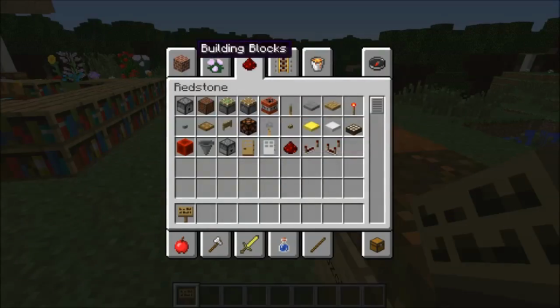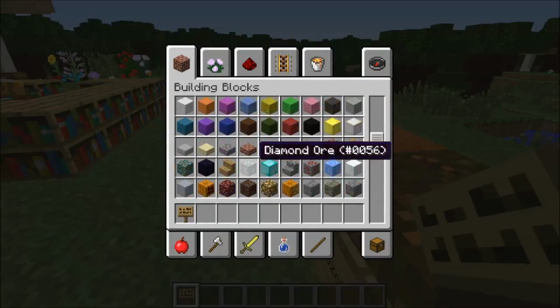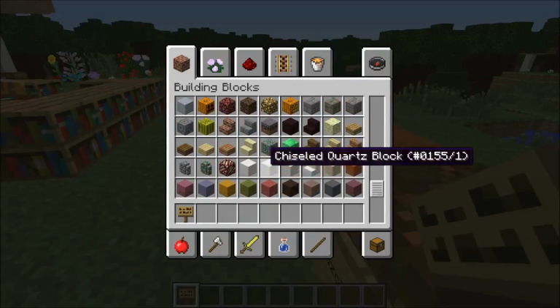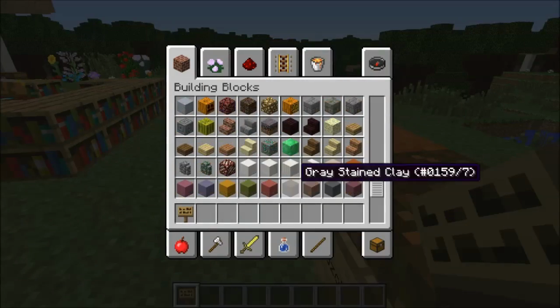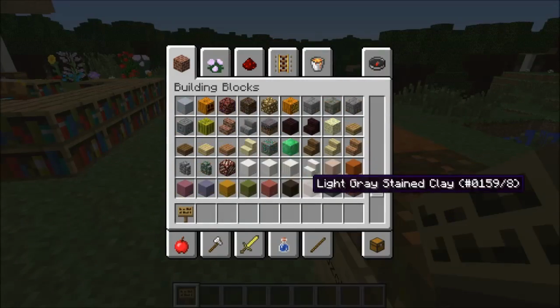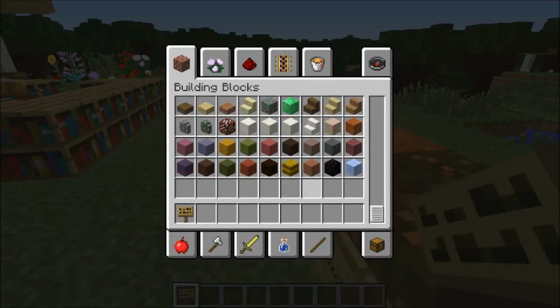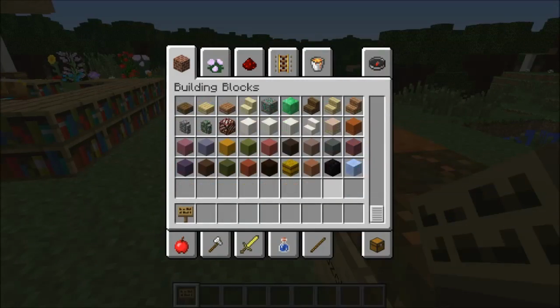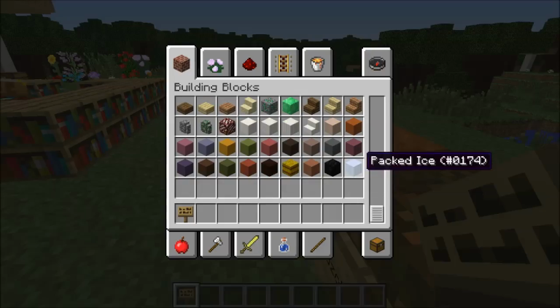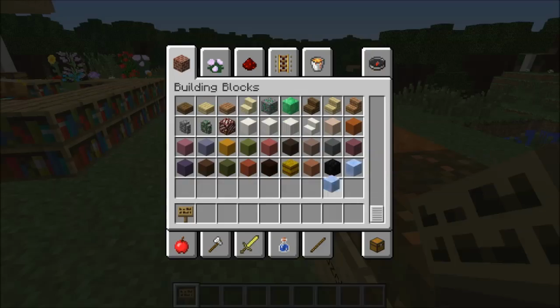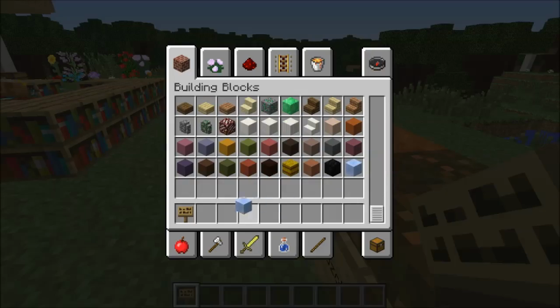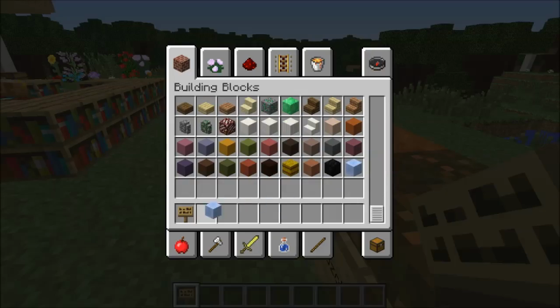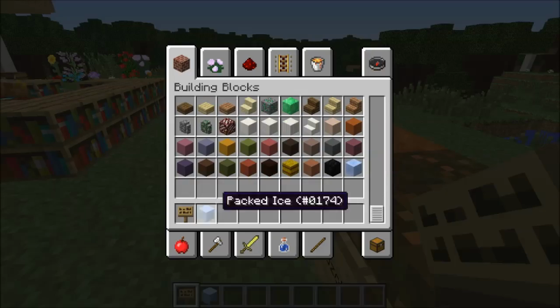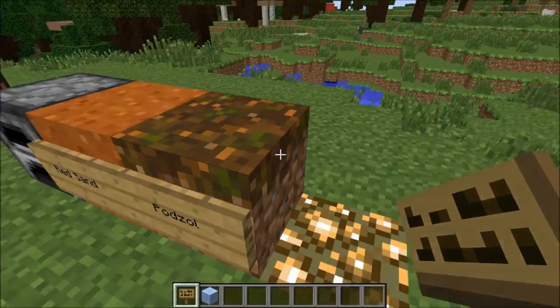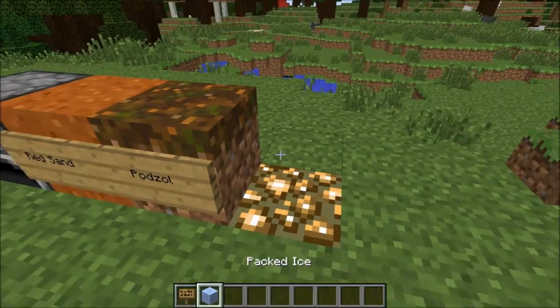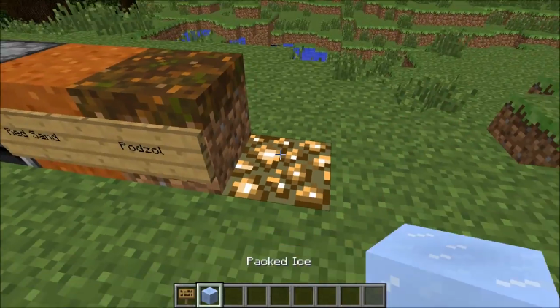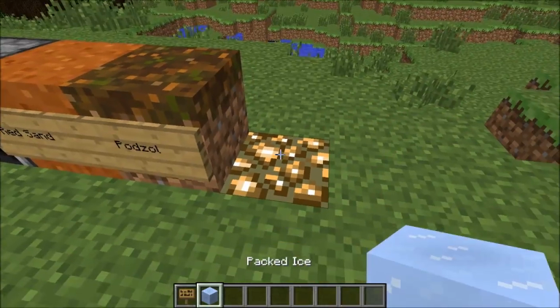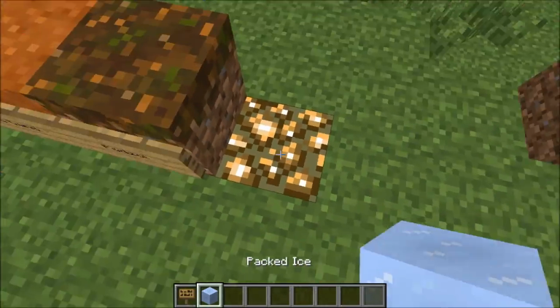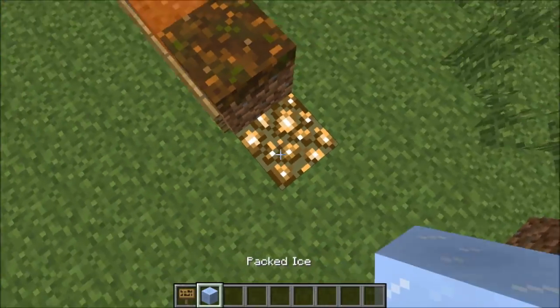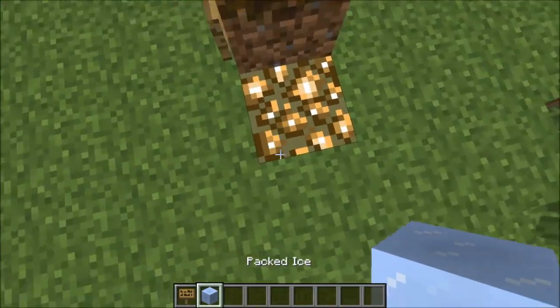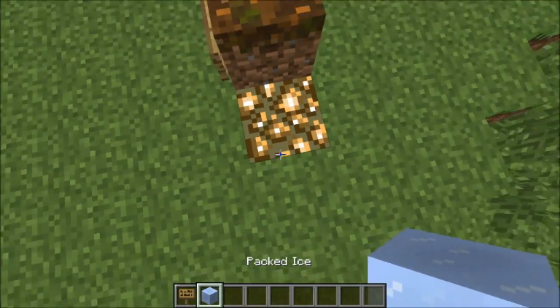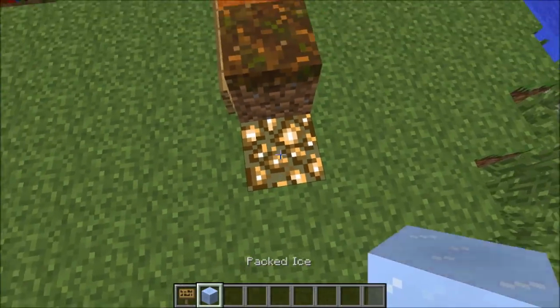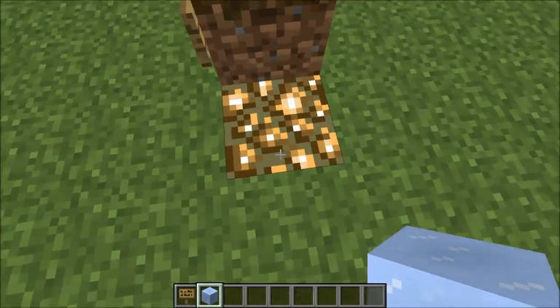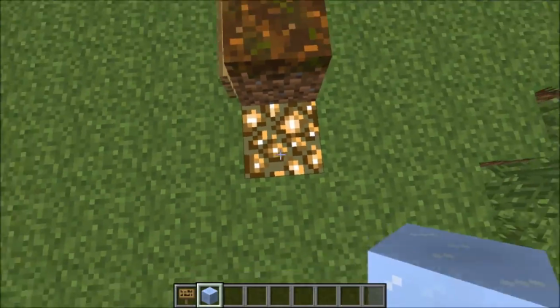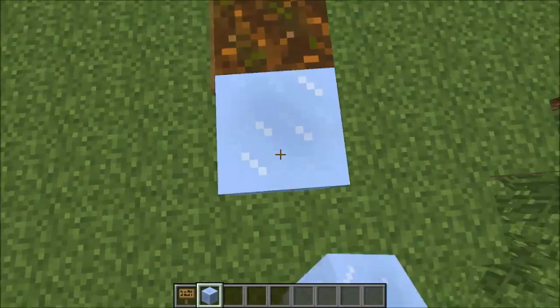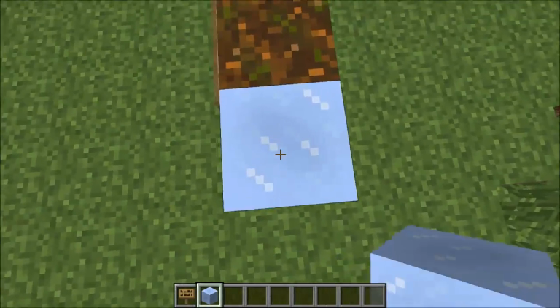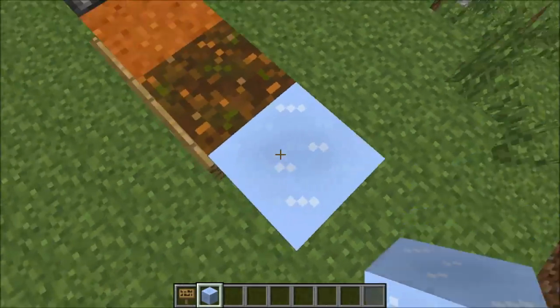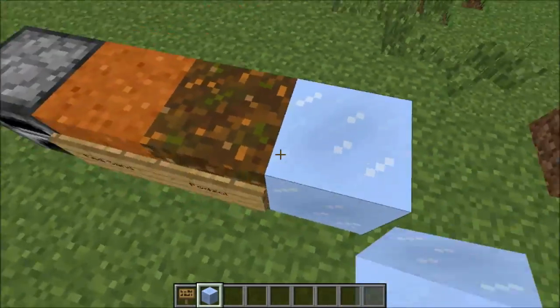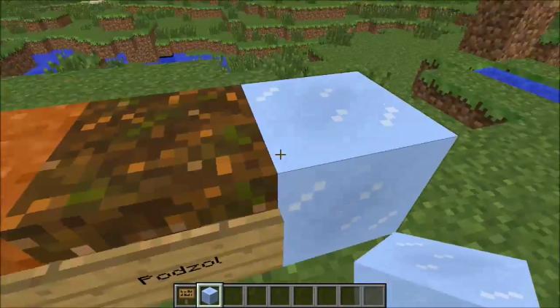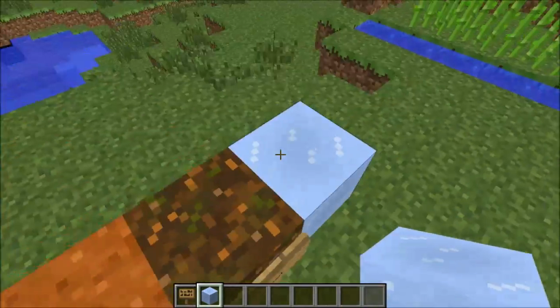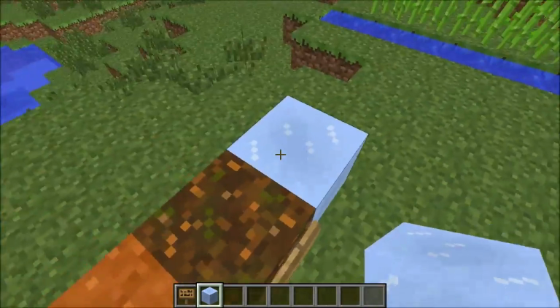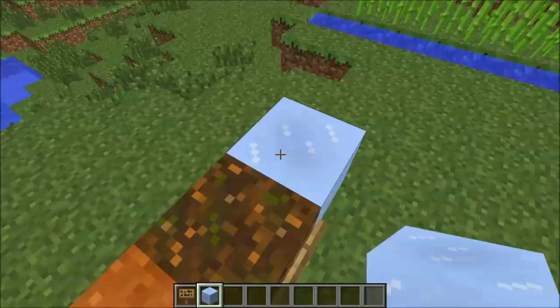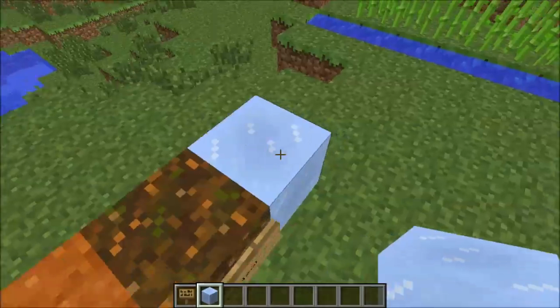I'm gonna love this block because you can add light near it — it doesn't go see-through, but it's not gonna melt, which is gonna help a lot.